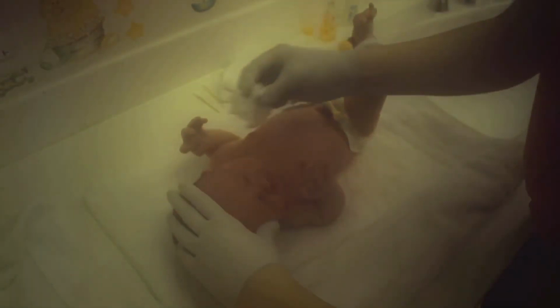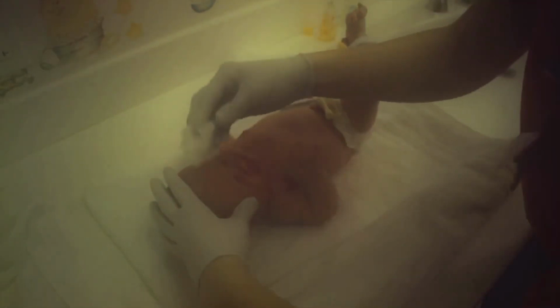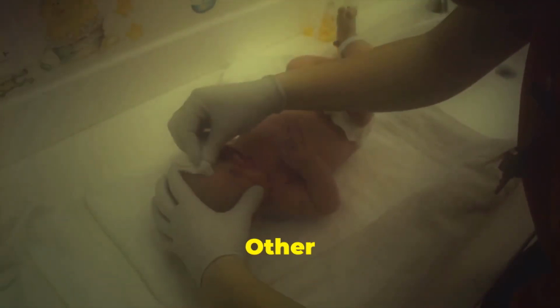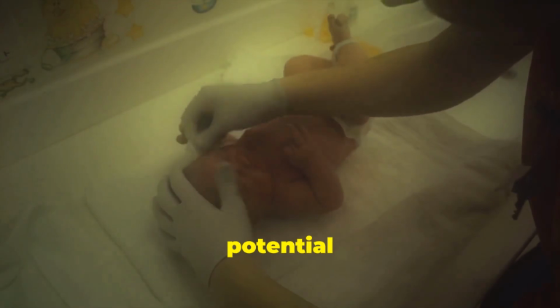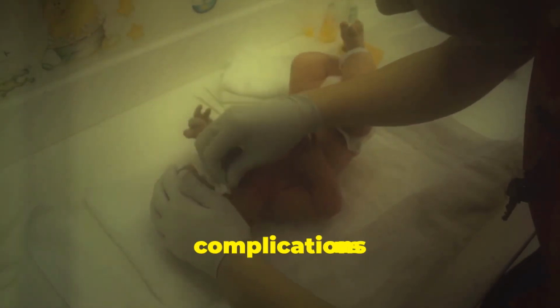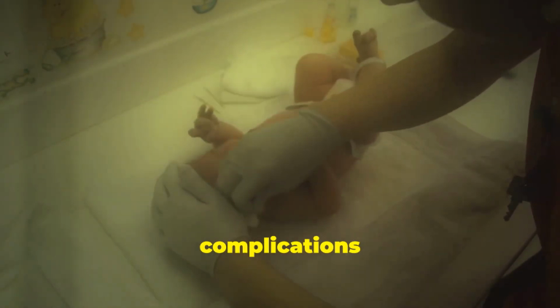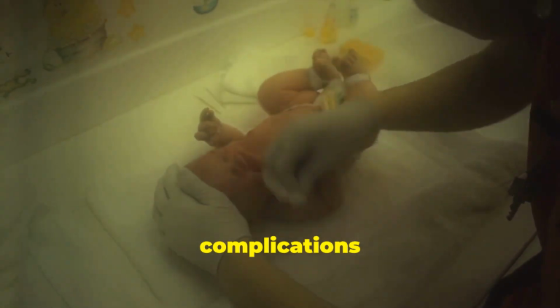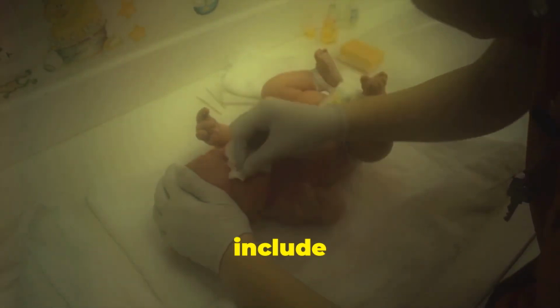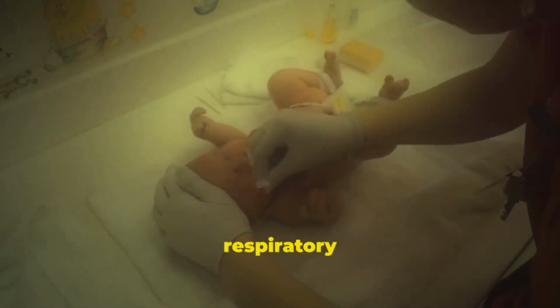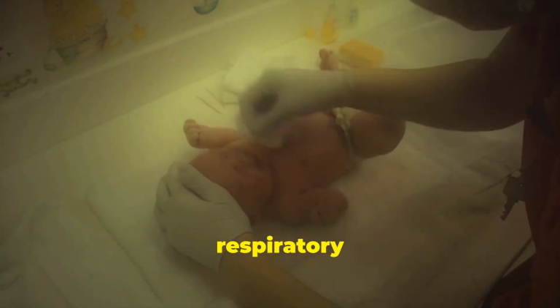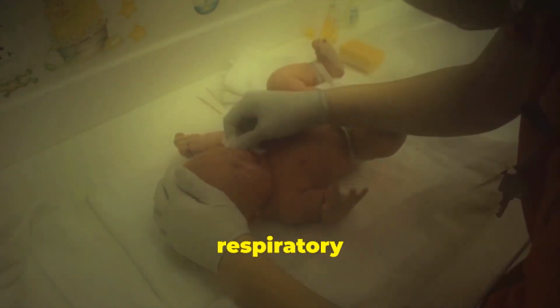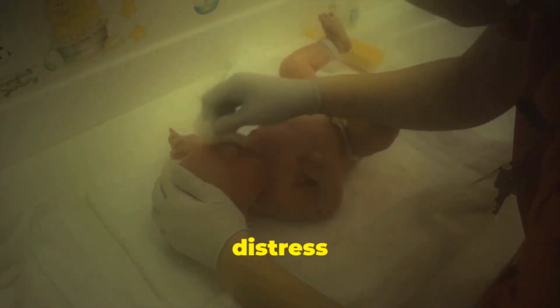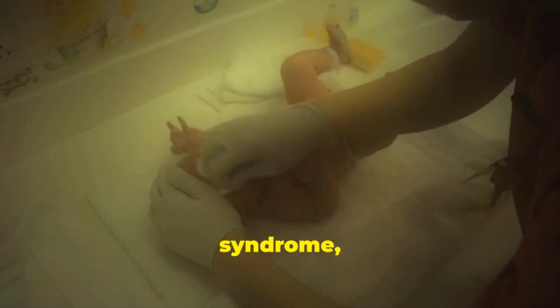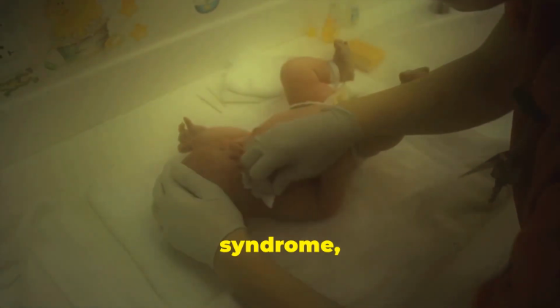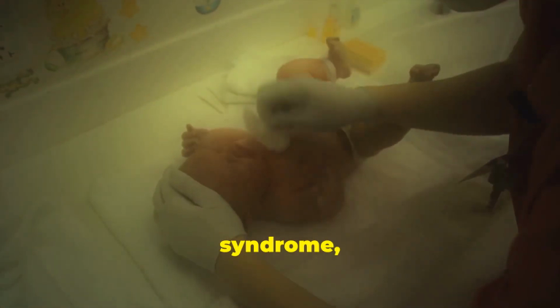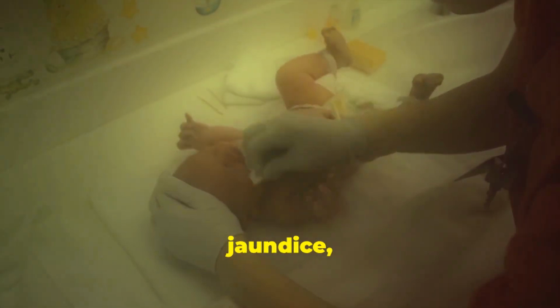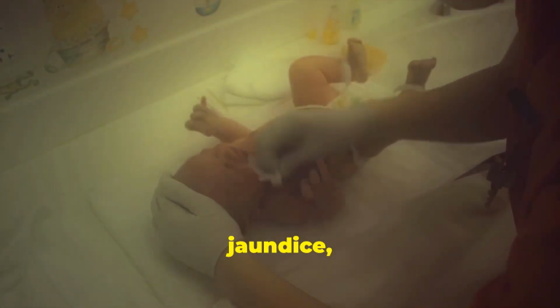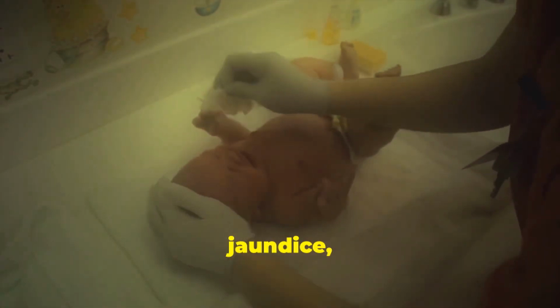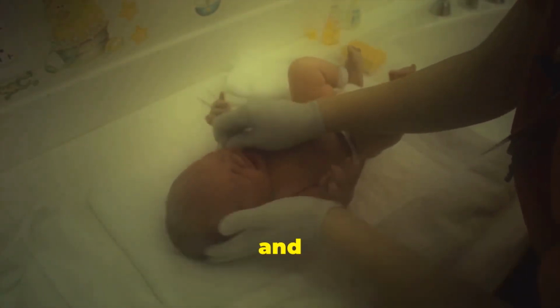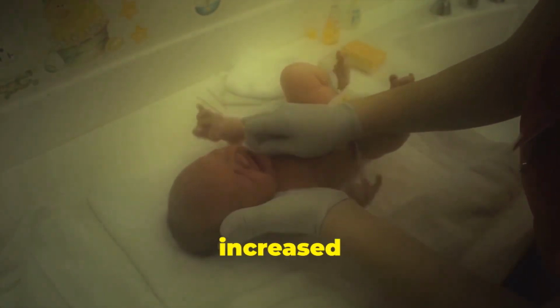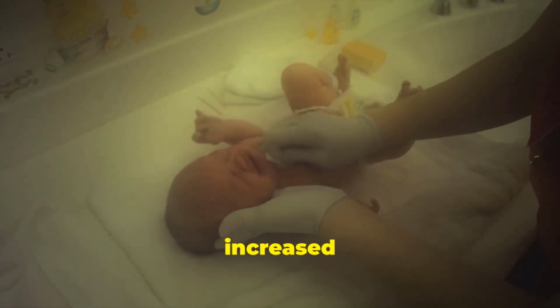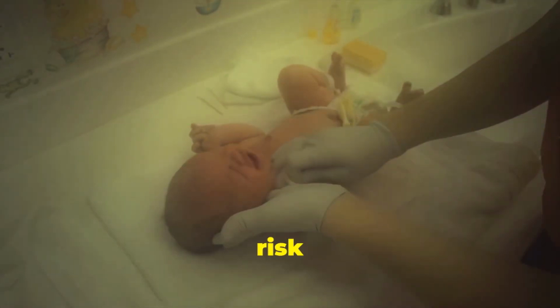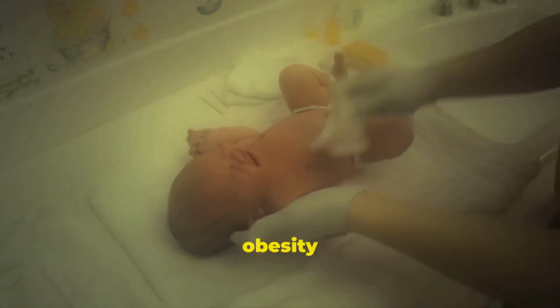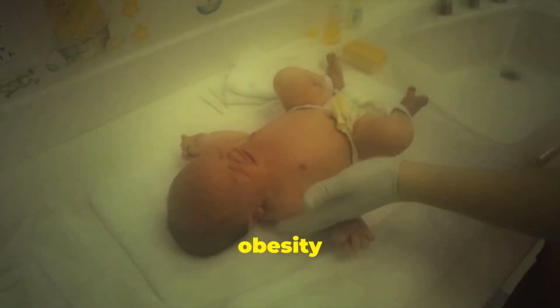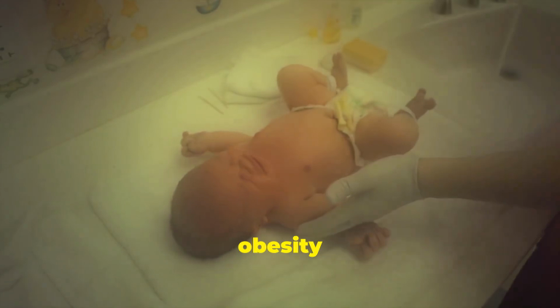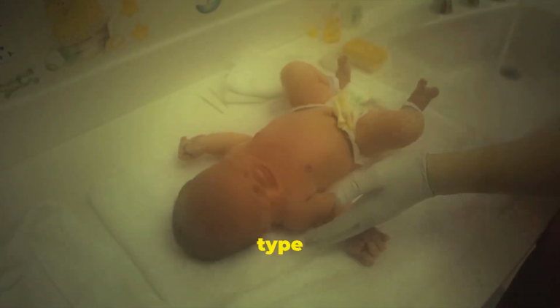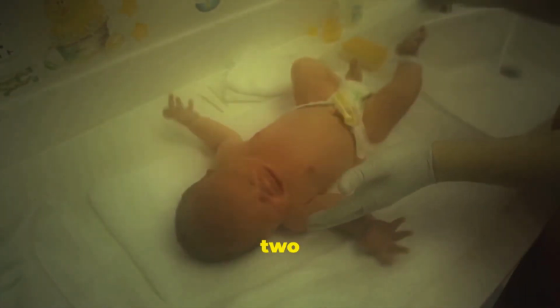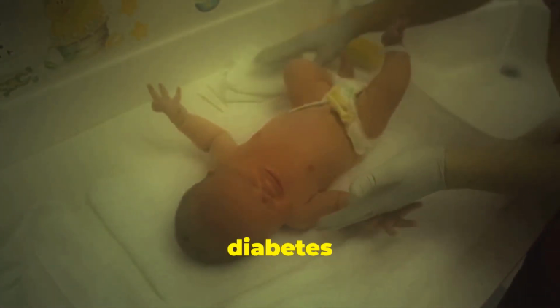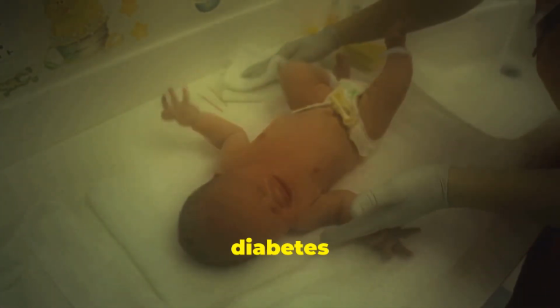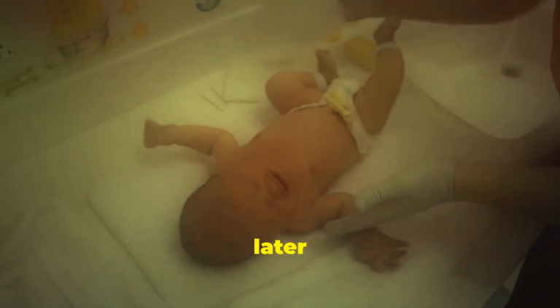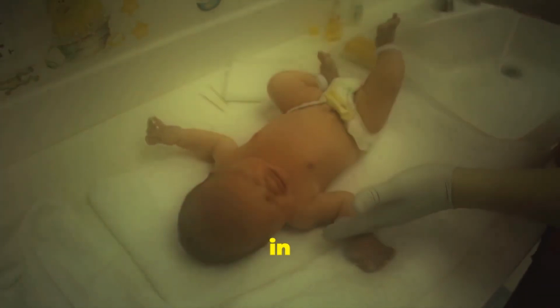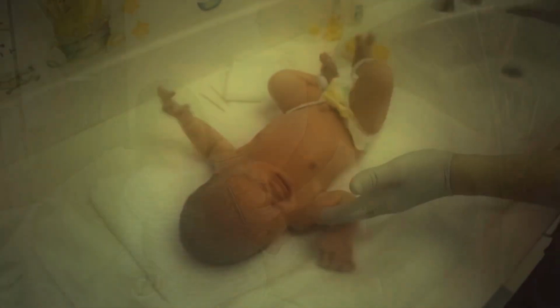Other potential complications include respiratory distress syndrome, jaundice, and an increased risk of obesity and type 2 diabetes later in life.